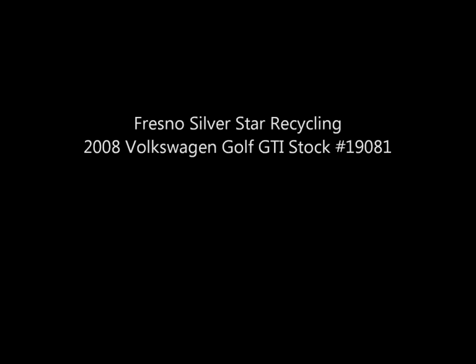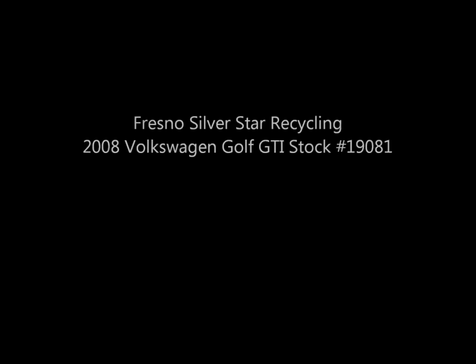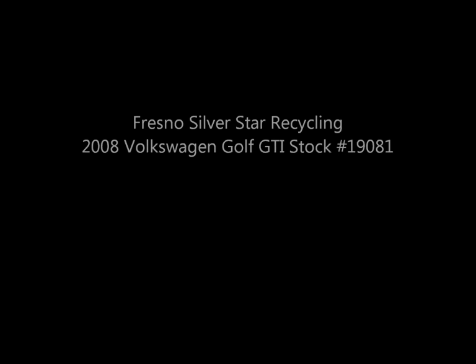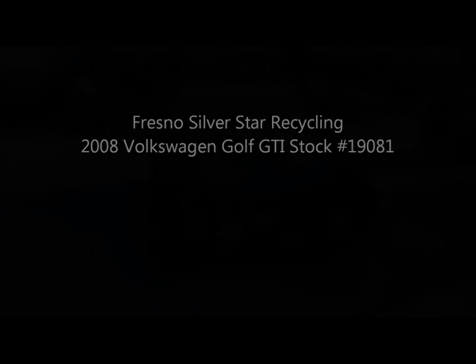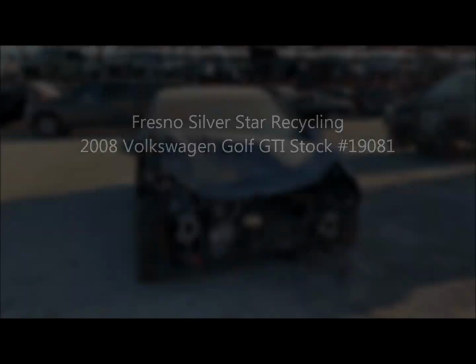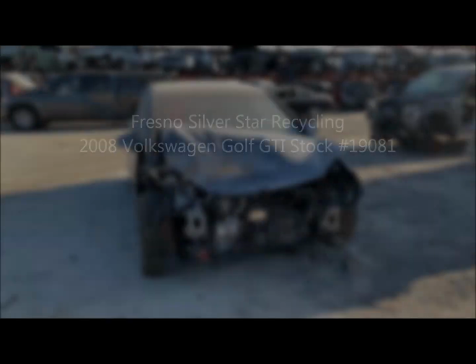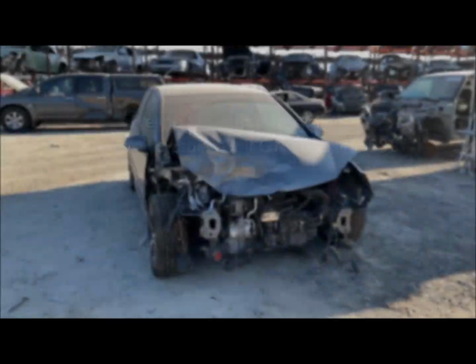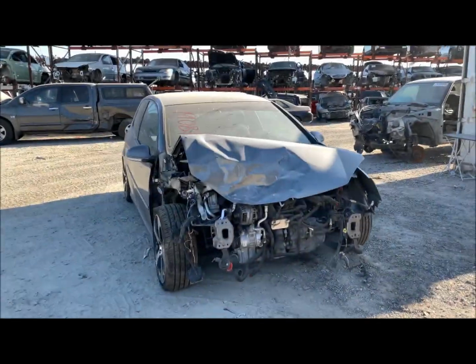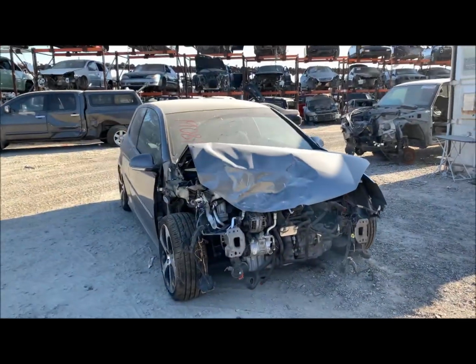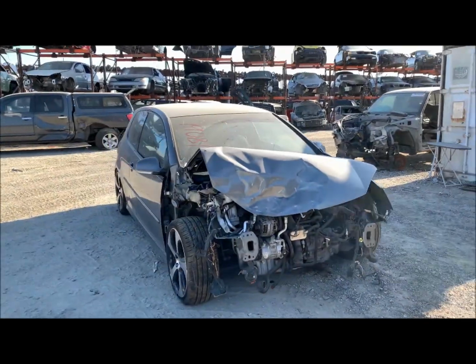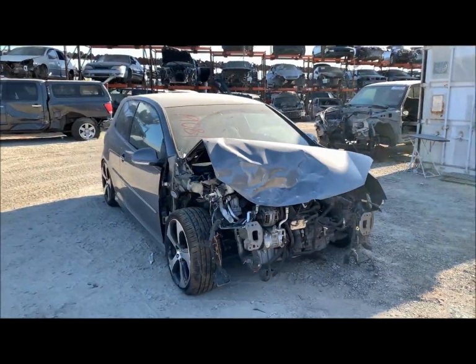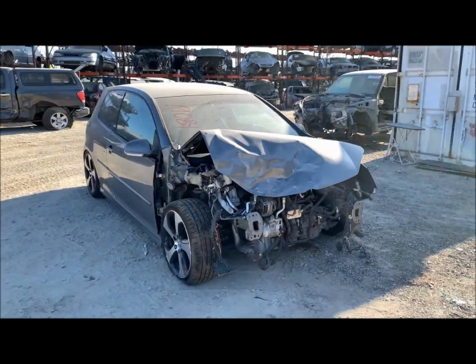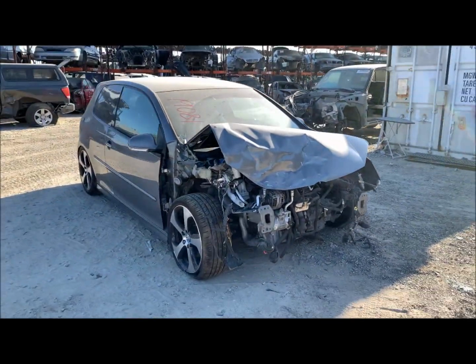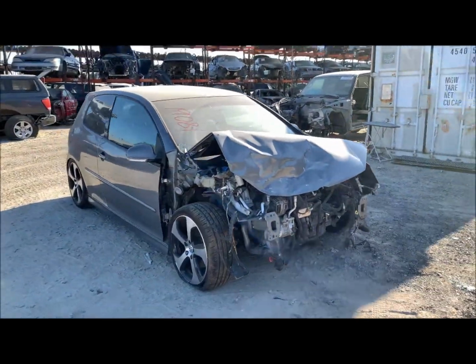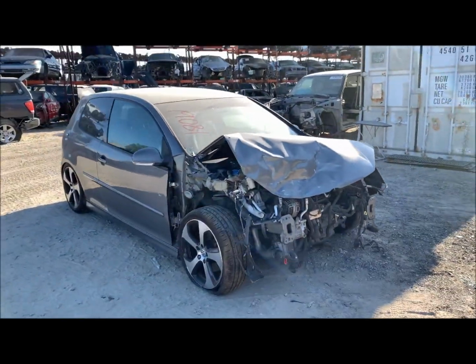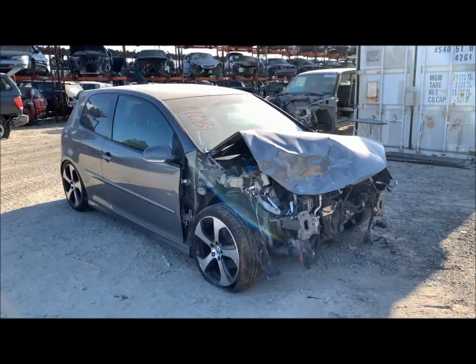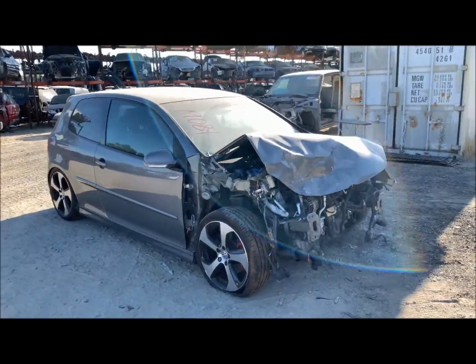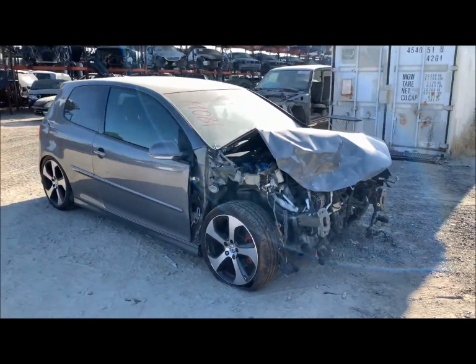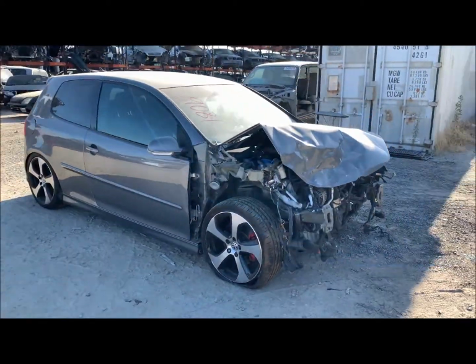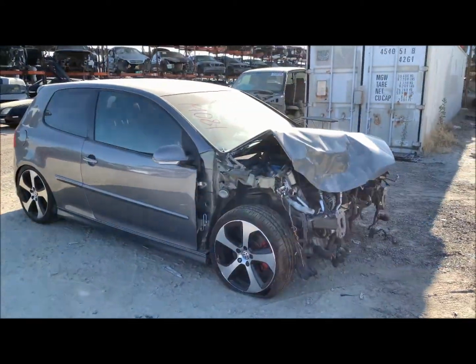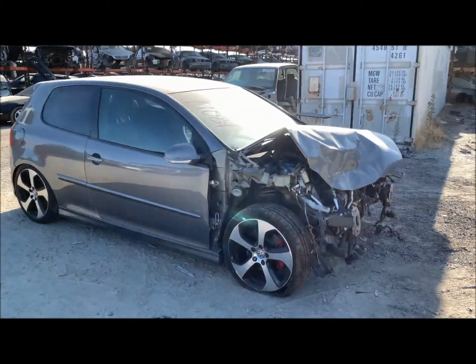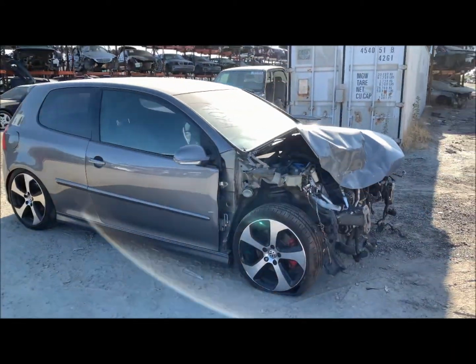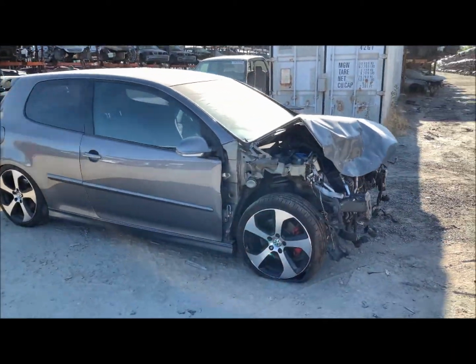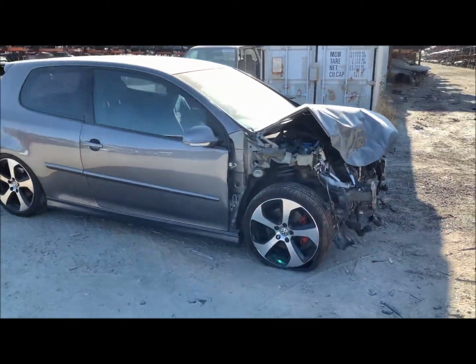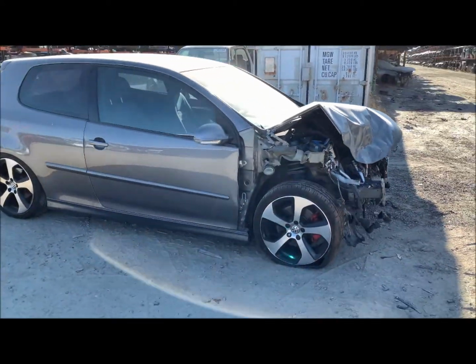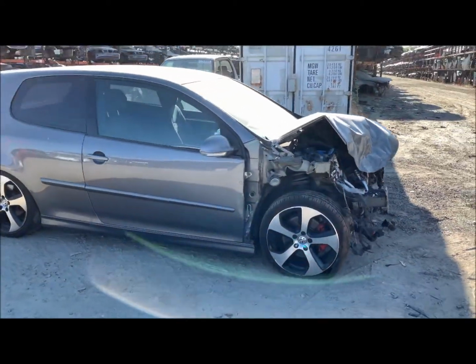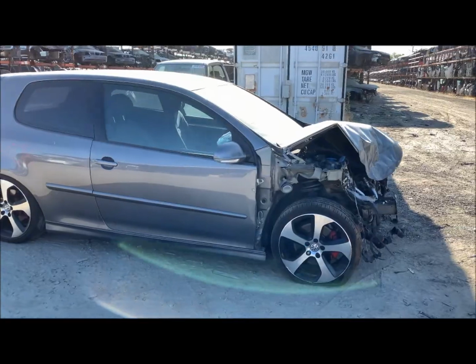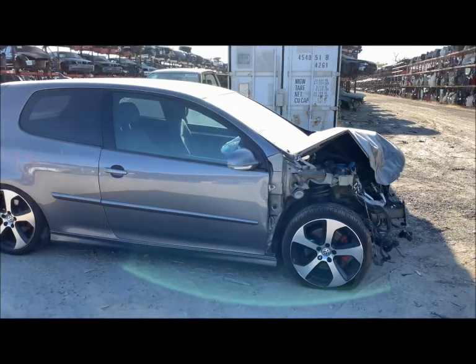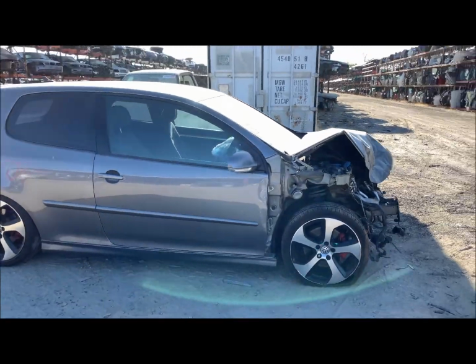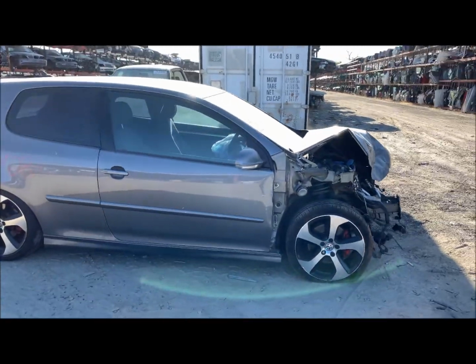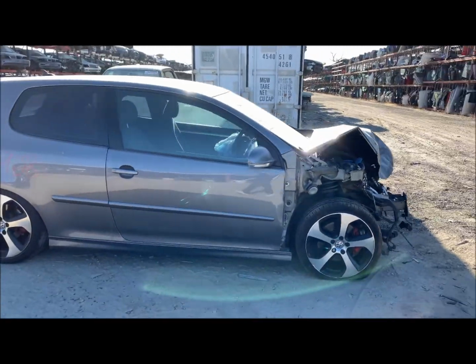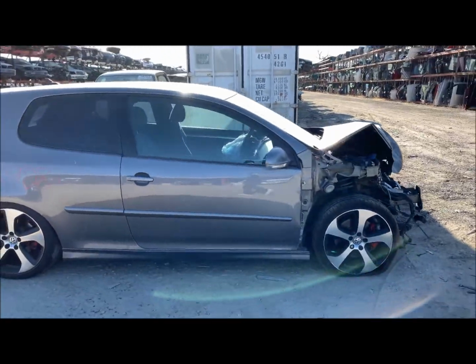Welcome to Fresno Silver Star Recycling. Today we have a 2008 Volkswagen Golf GTI.